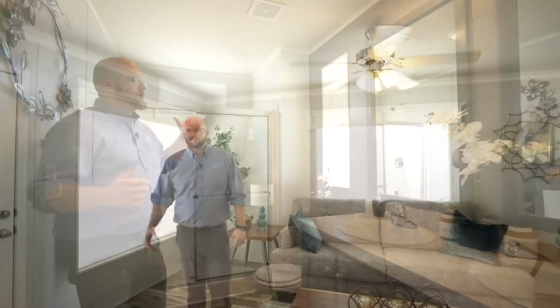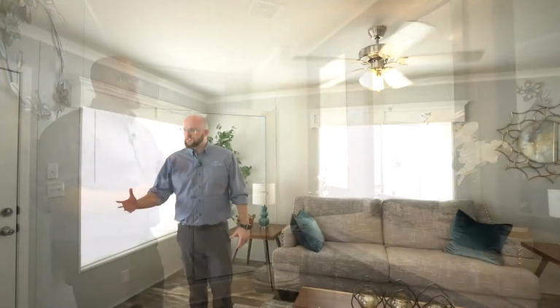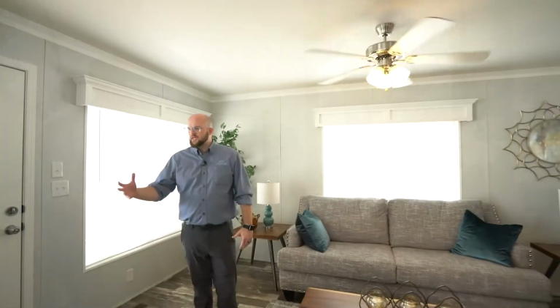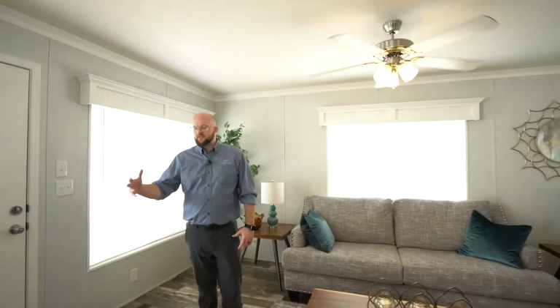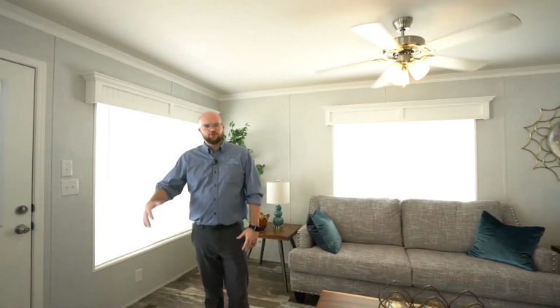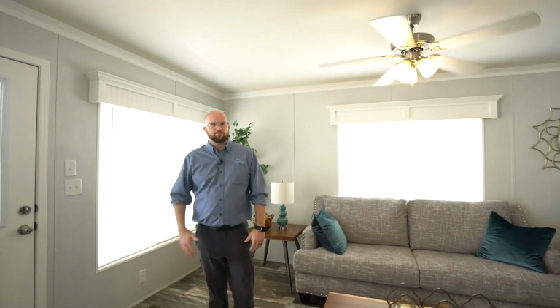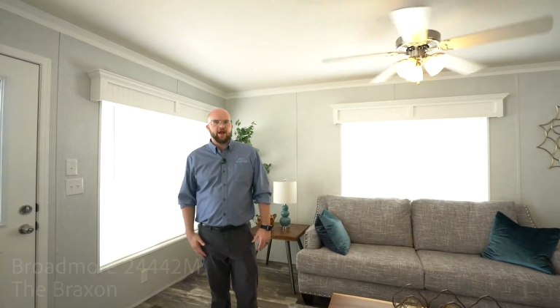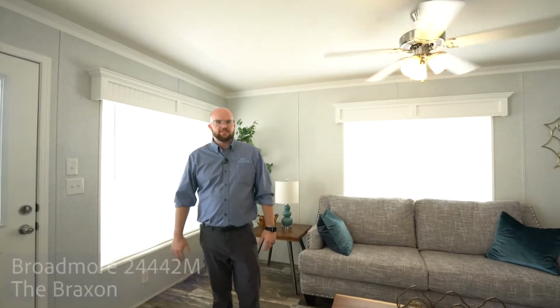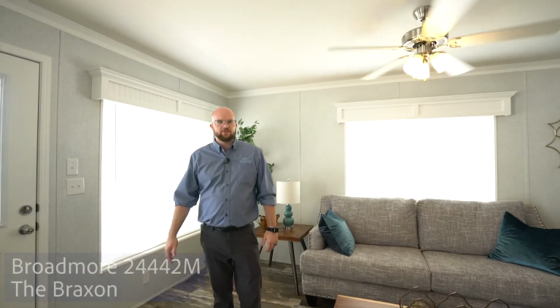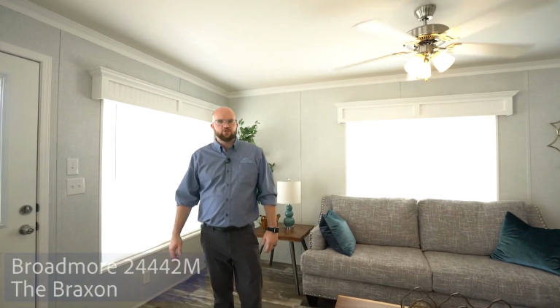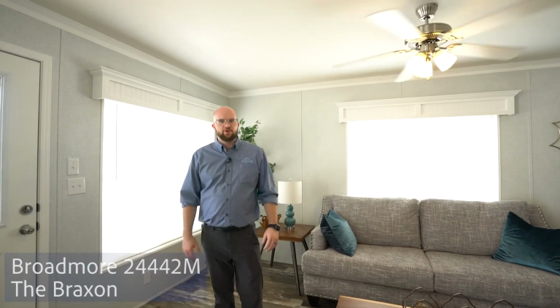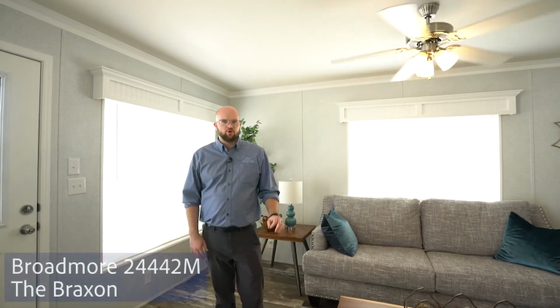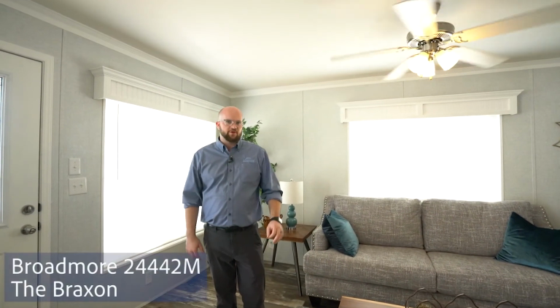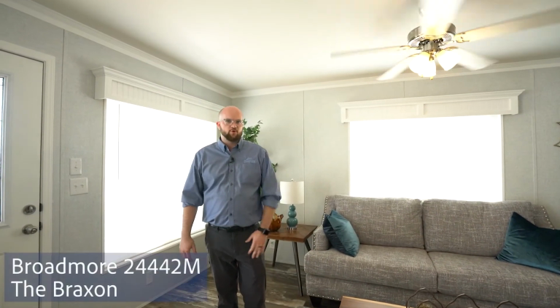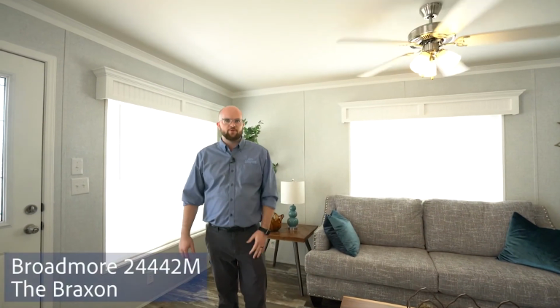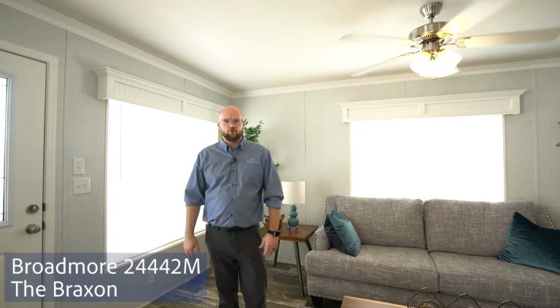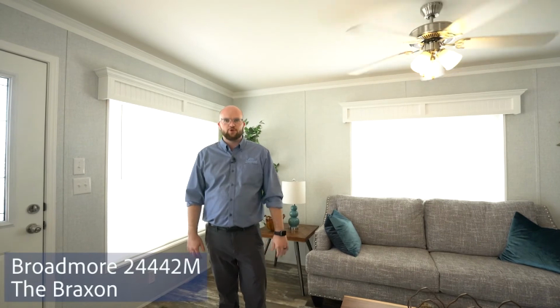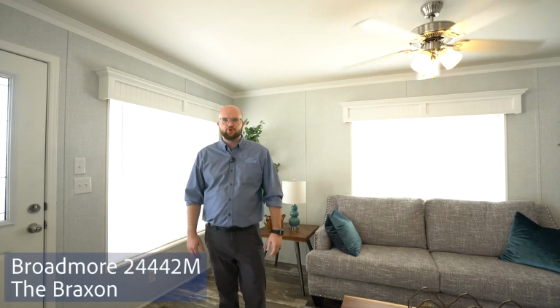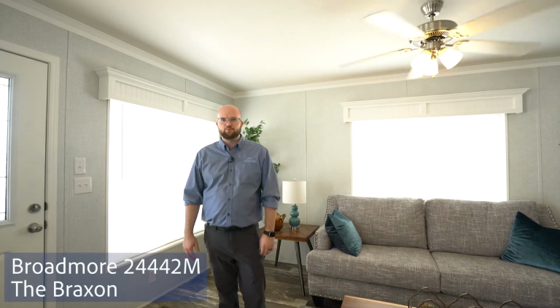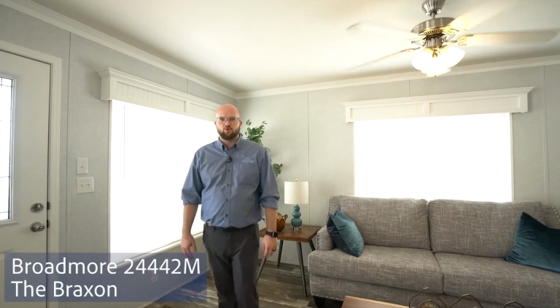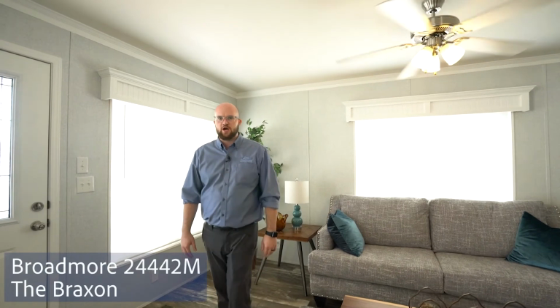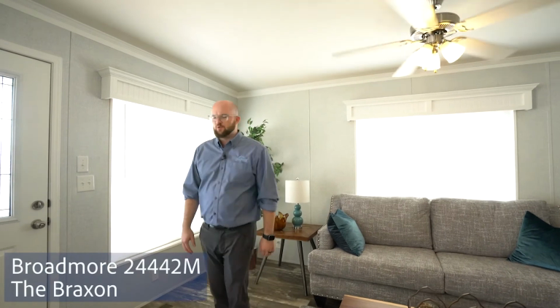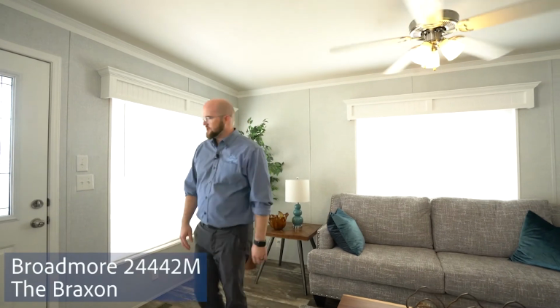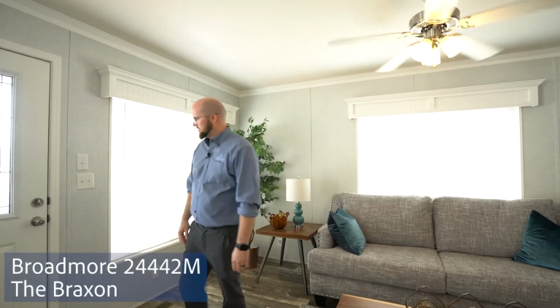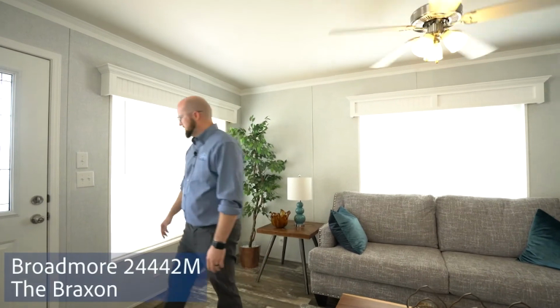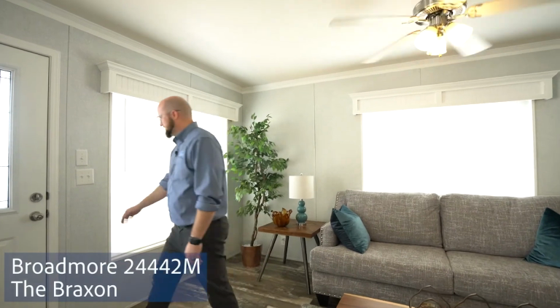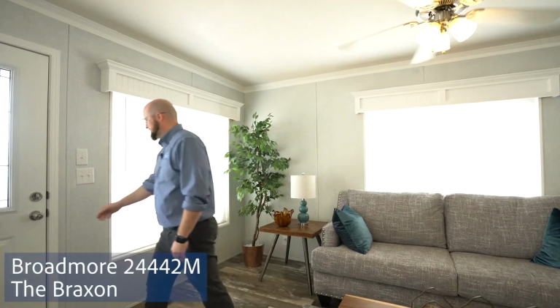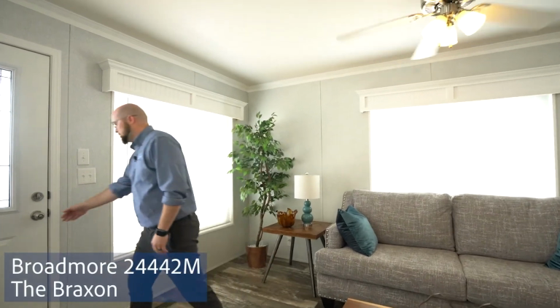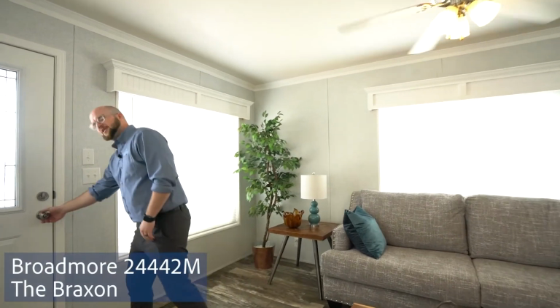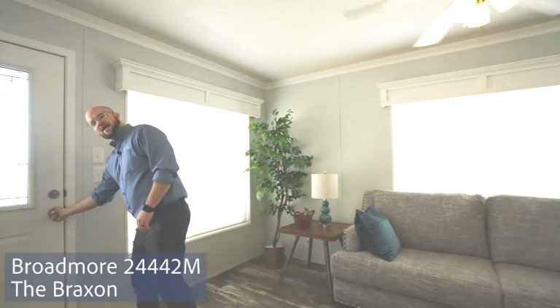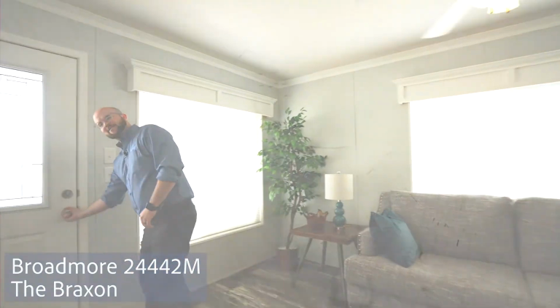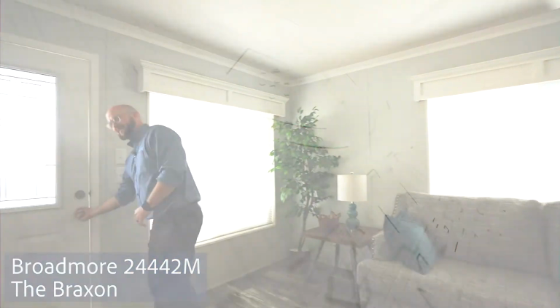Once again, this was the Braxton, the 24 by 44 Broadmoor. Hope you liked it.